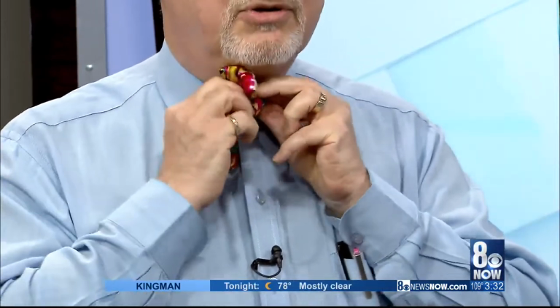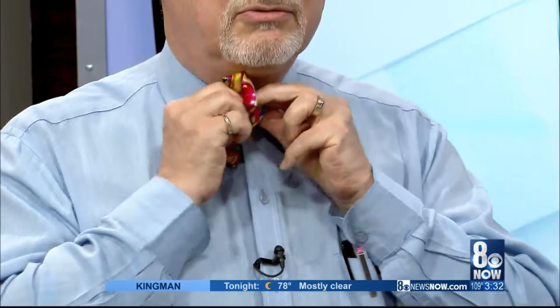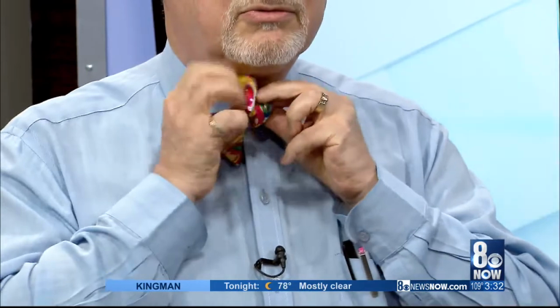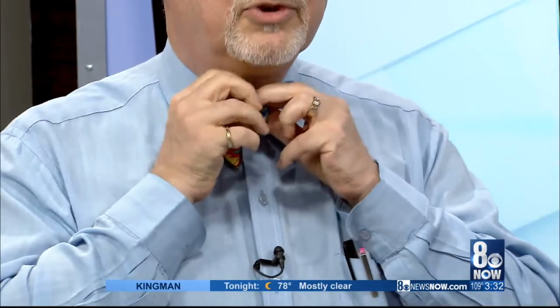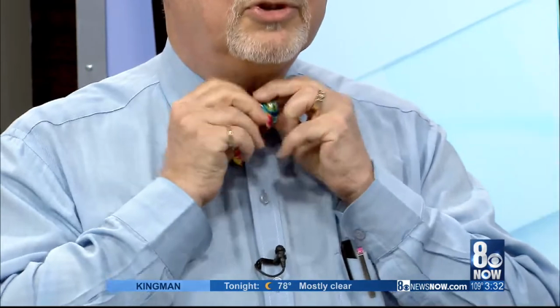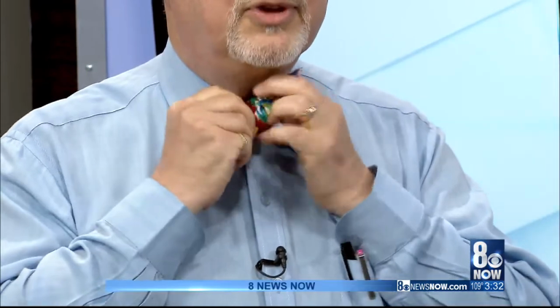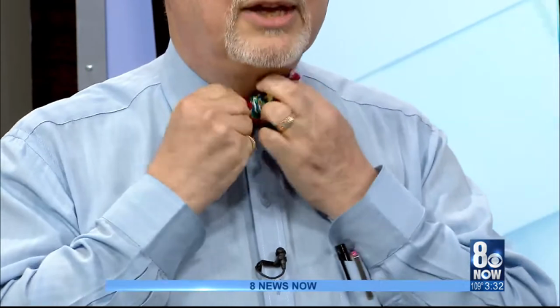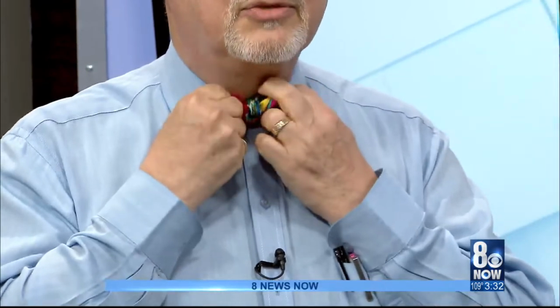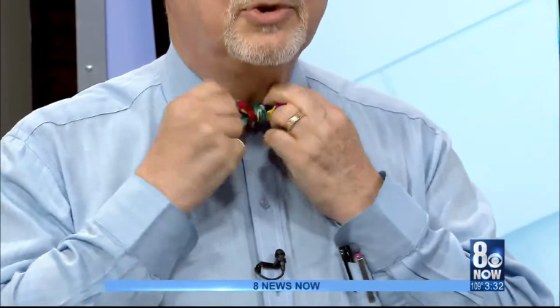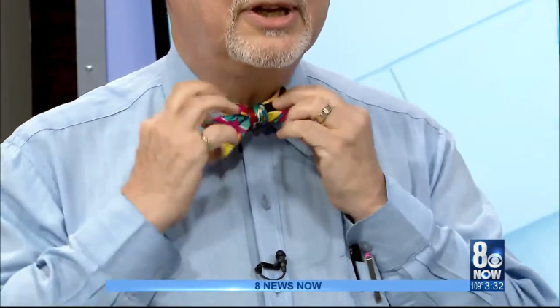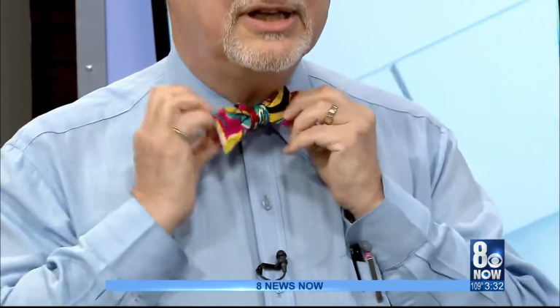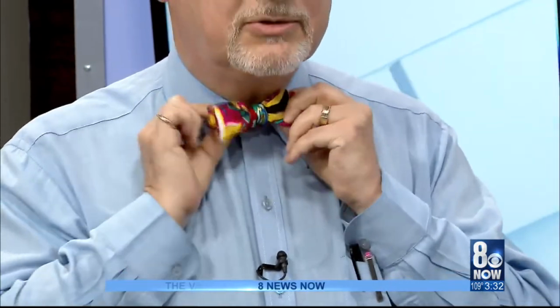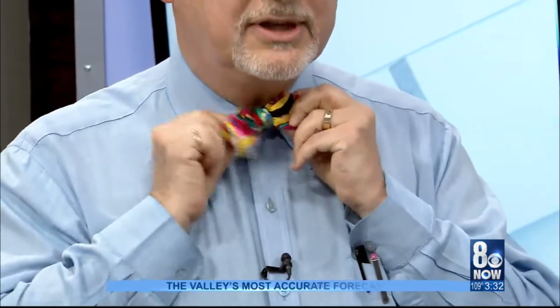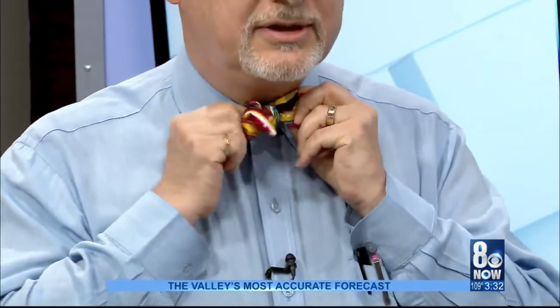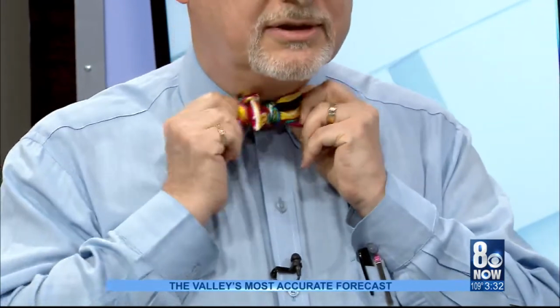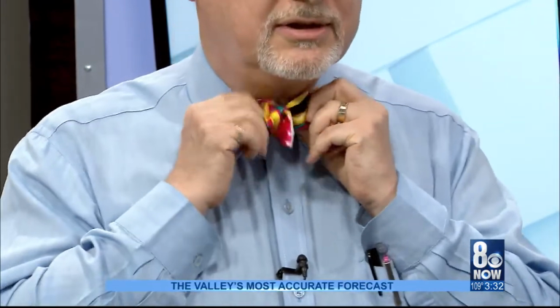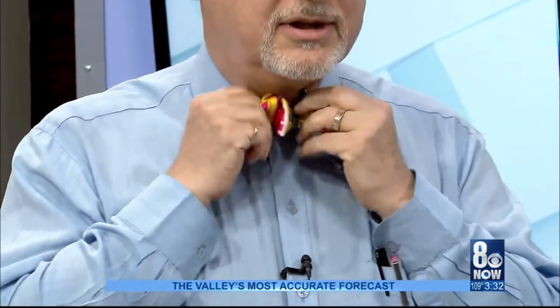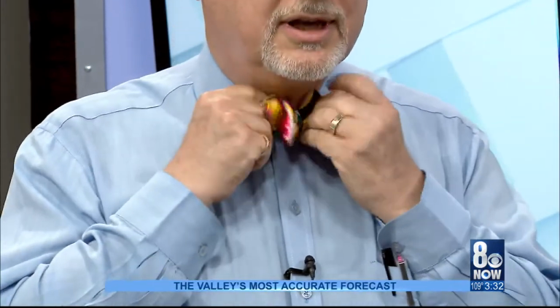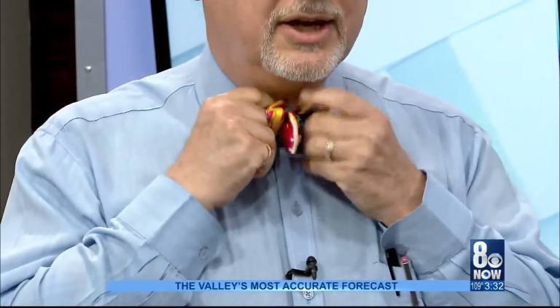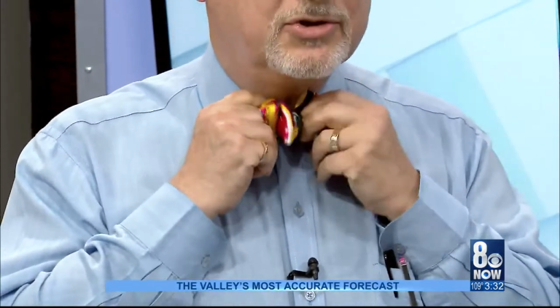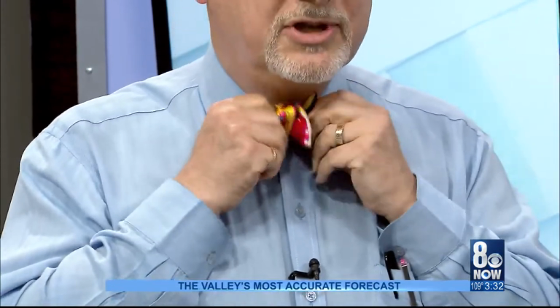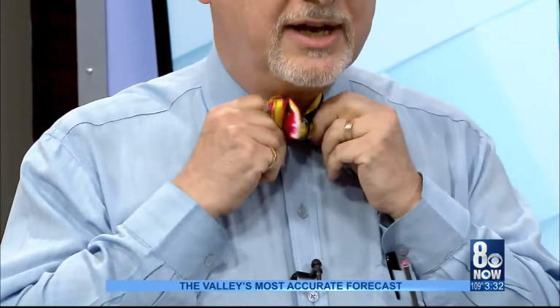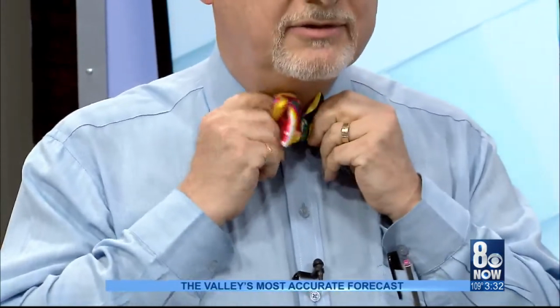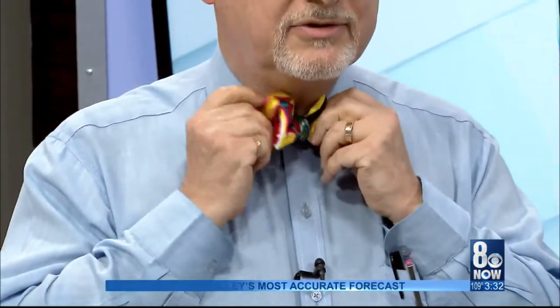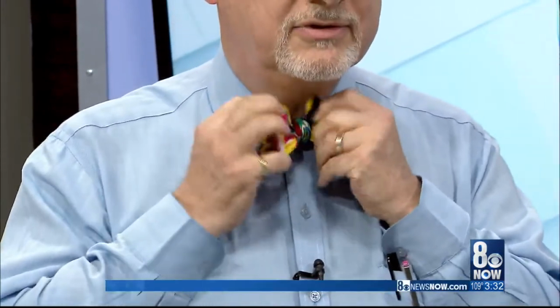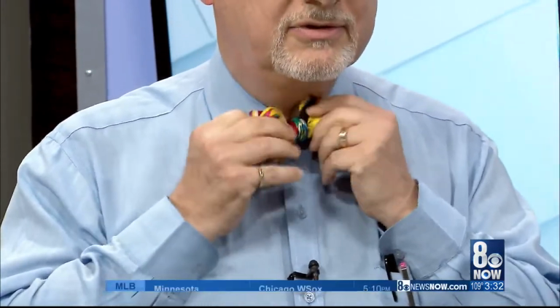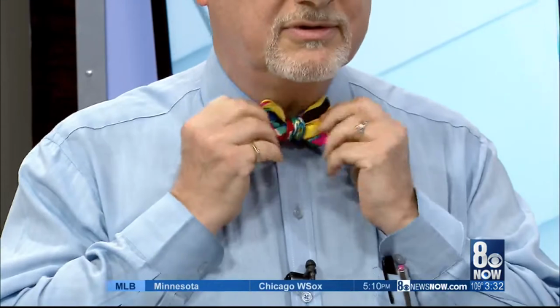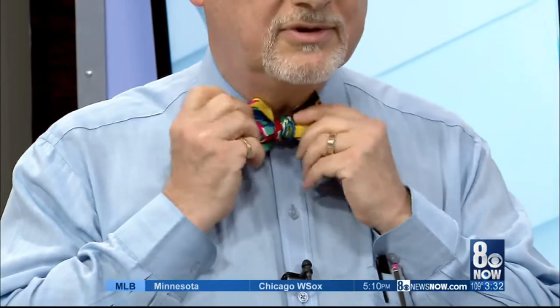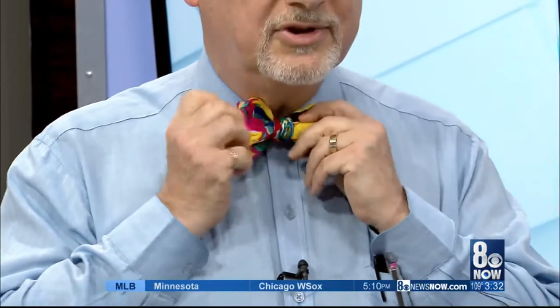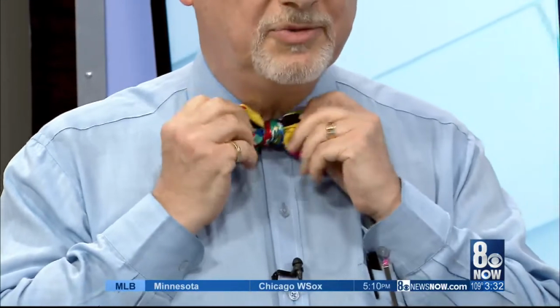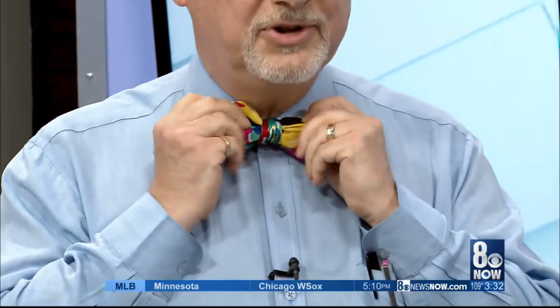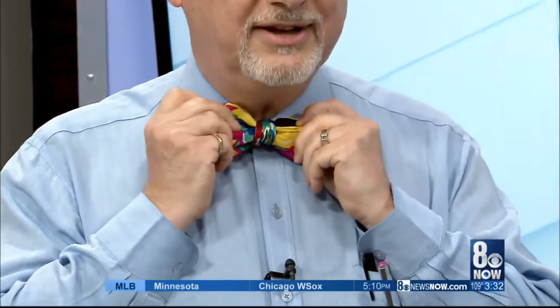and bringing it up and around and through just like you're tying your shoe. Once you do that, you can pull on either end and you should have your bowtie.